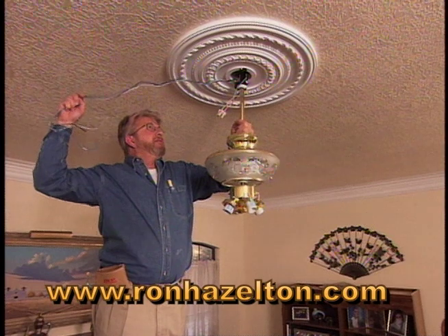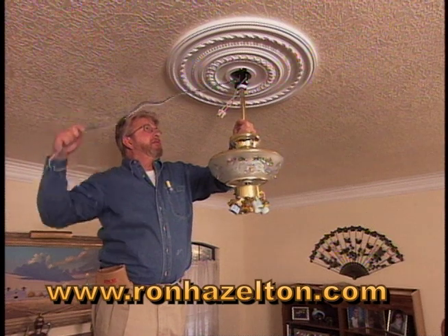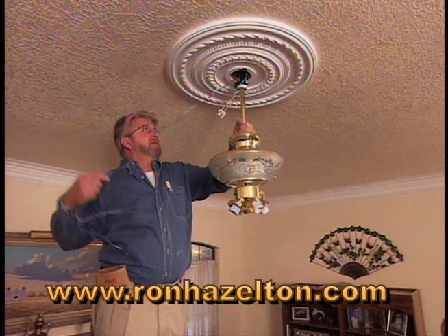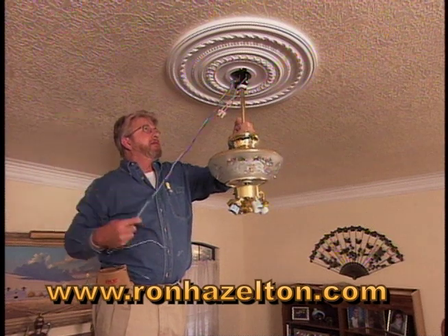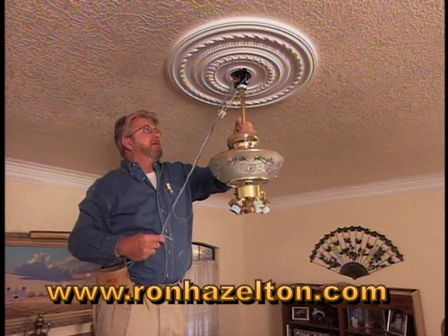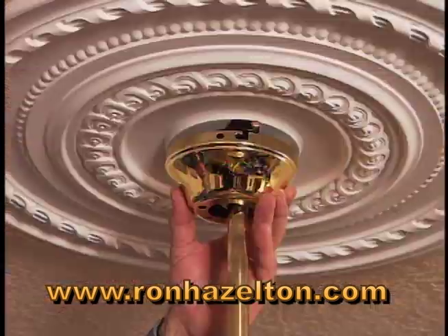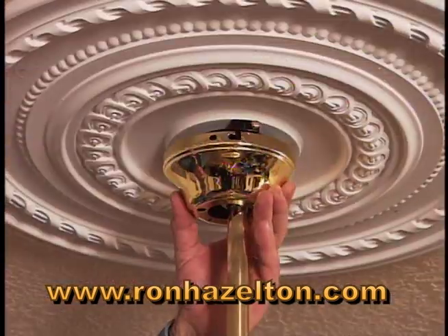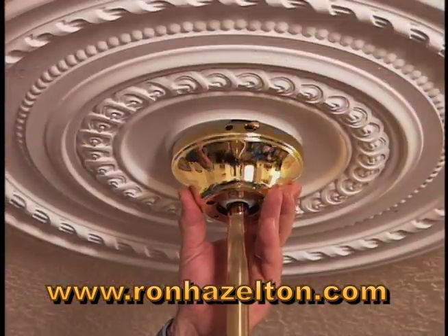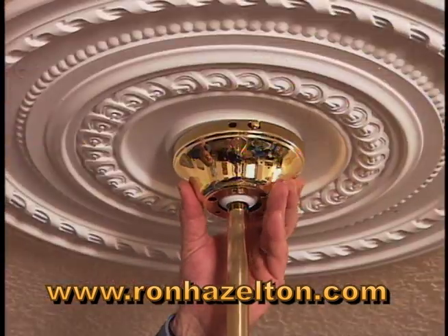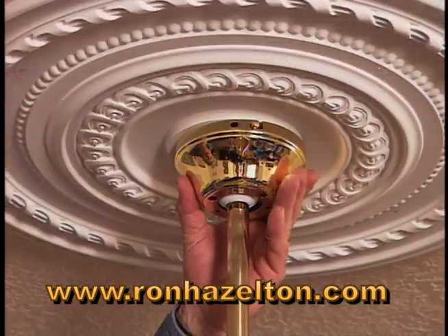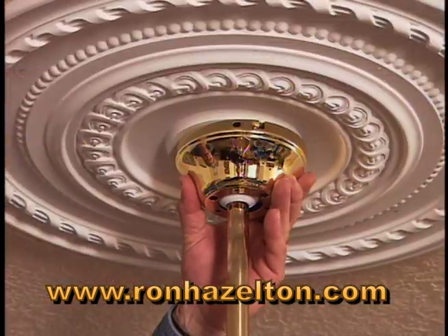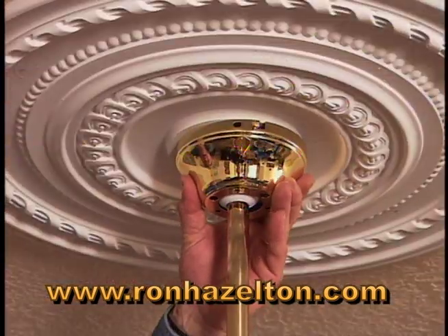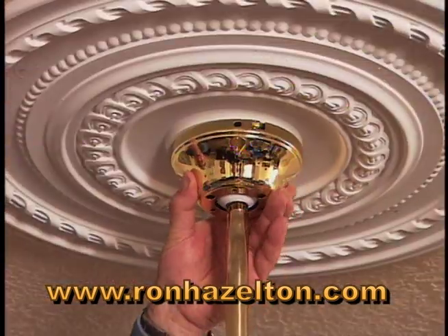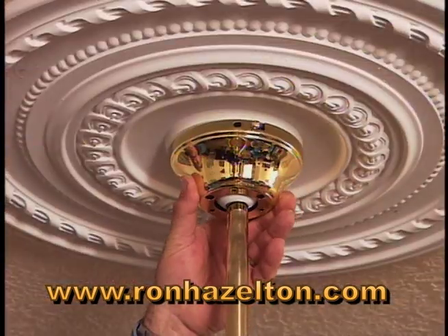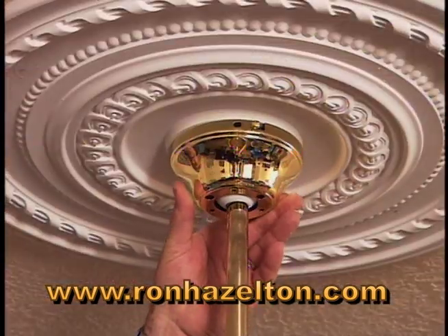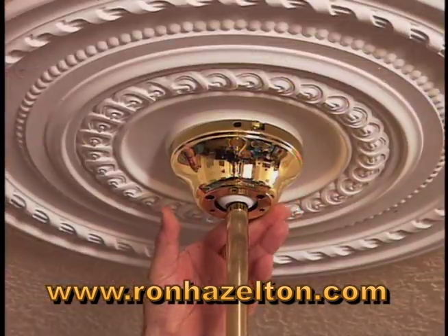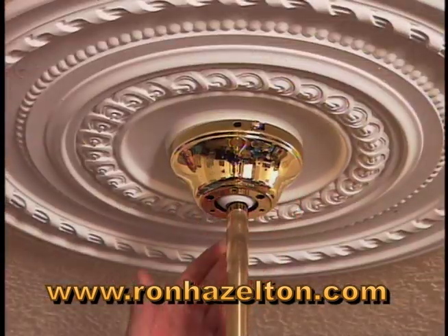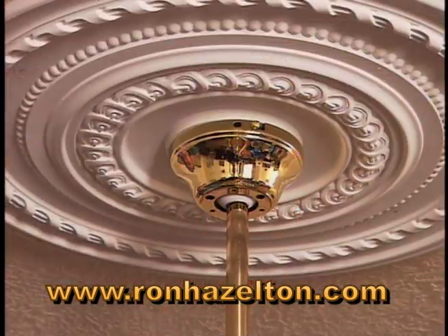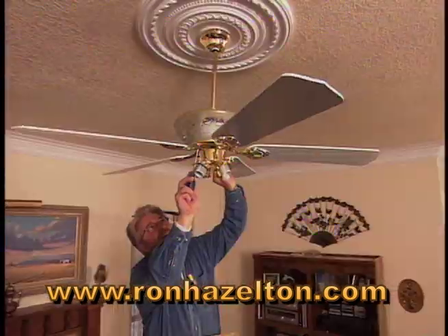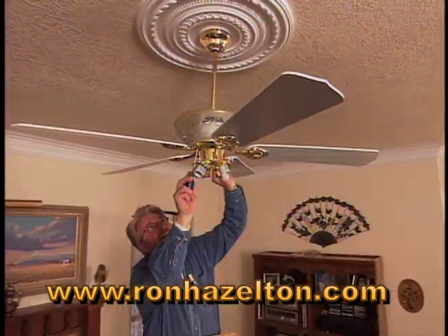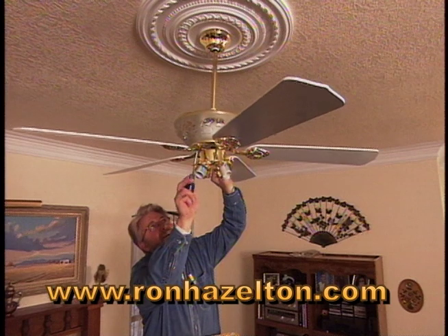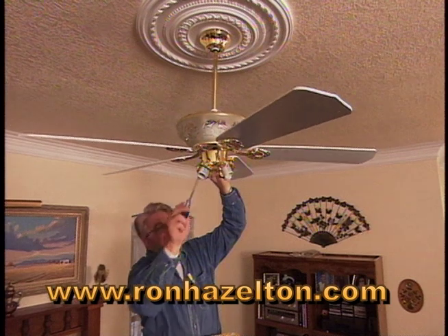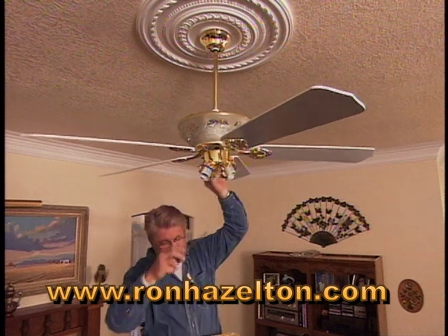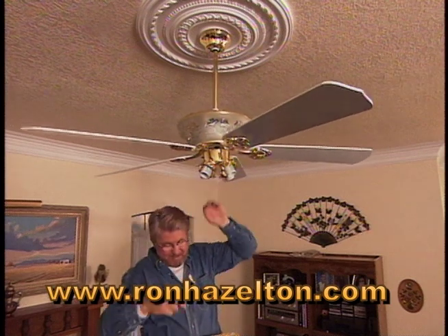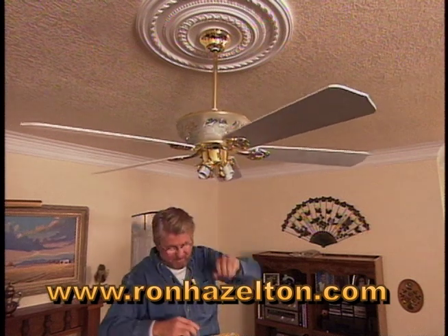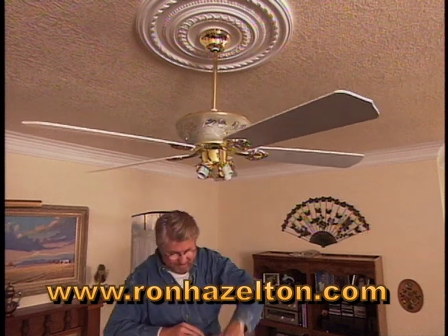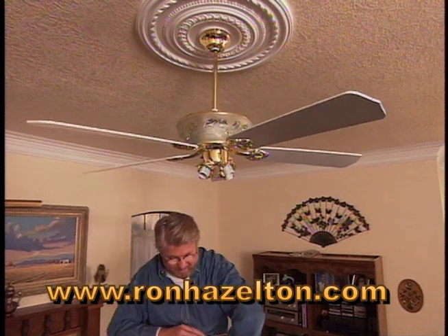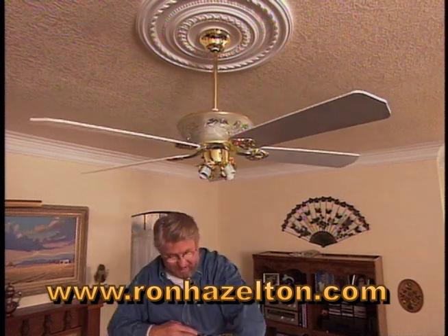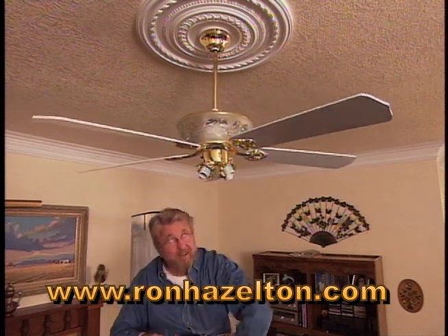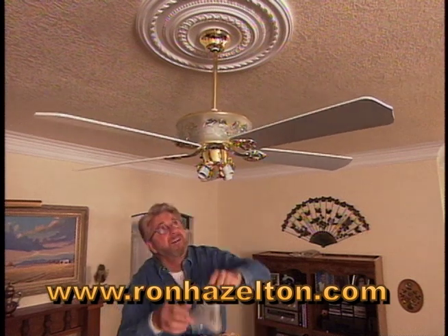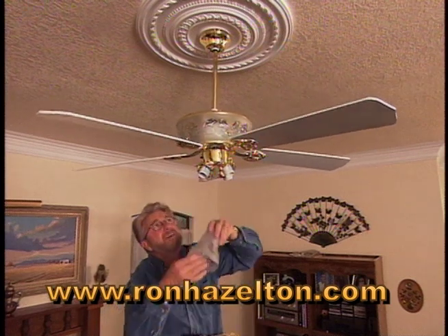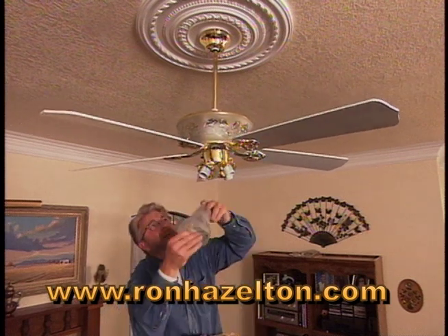Installing the fan is really simple. Reattach the canopy, install the fan blades, and put in the globes.